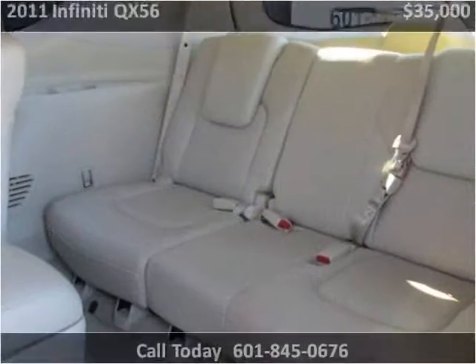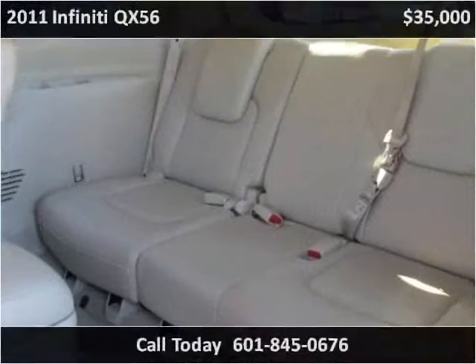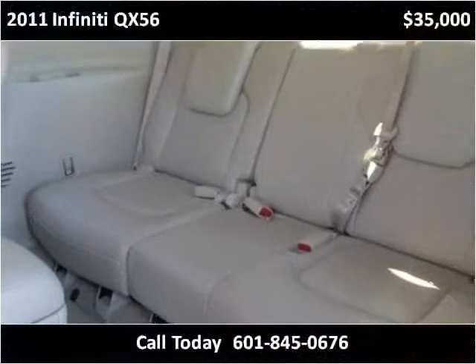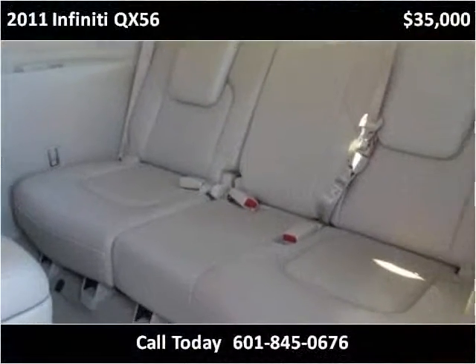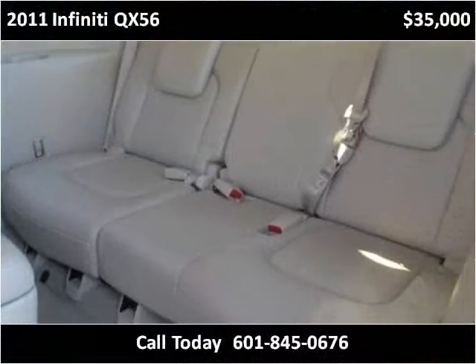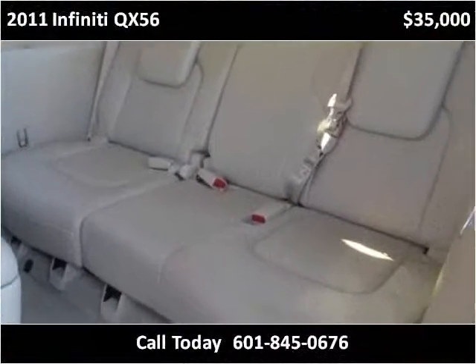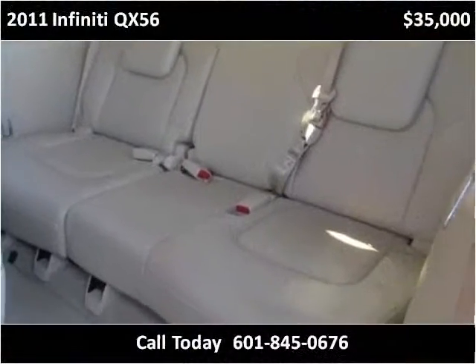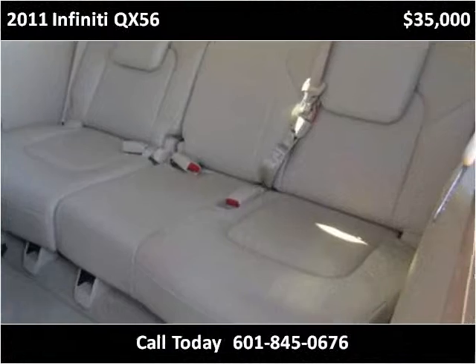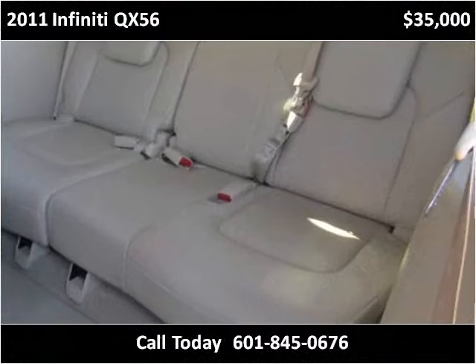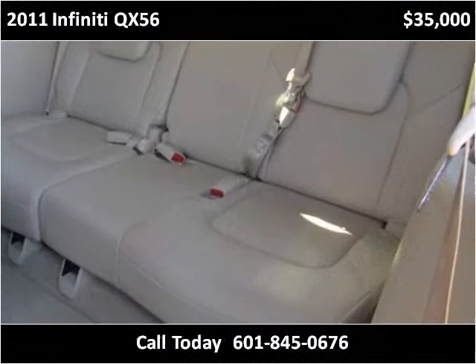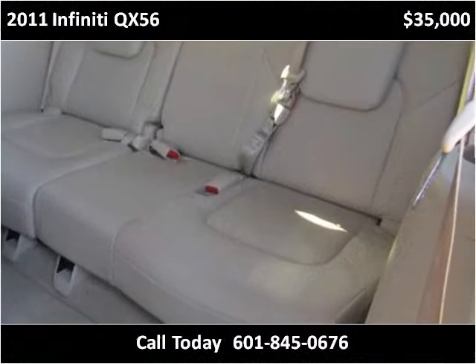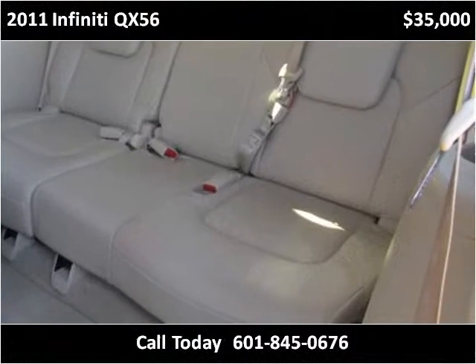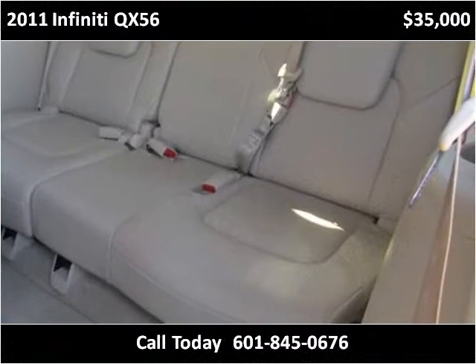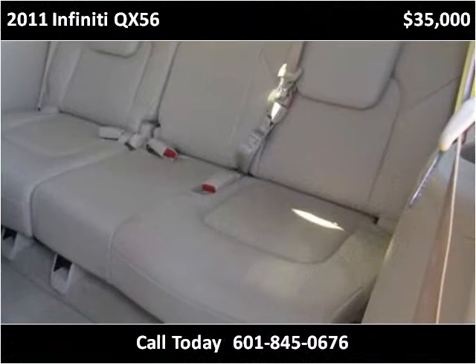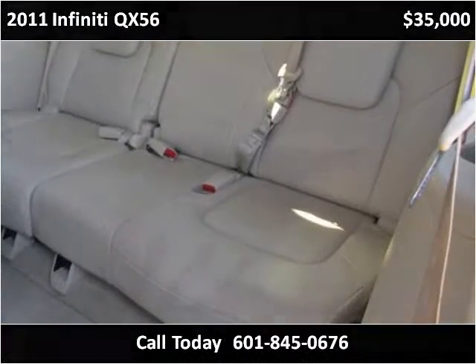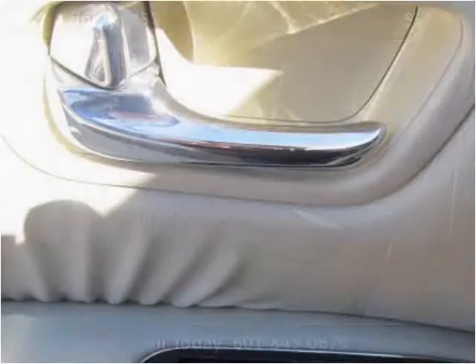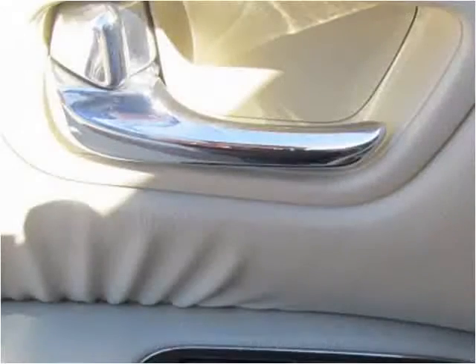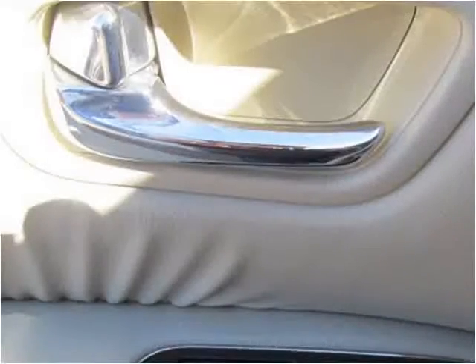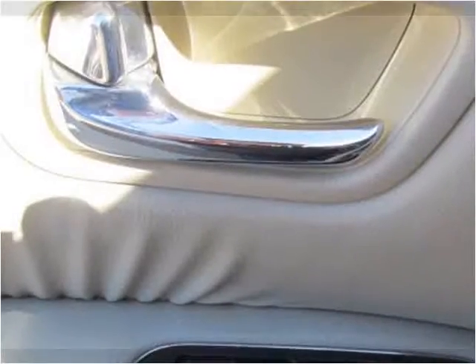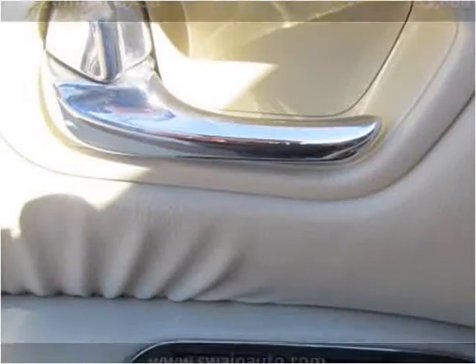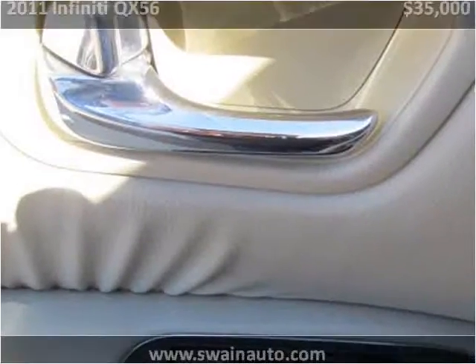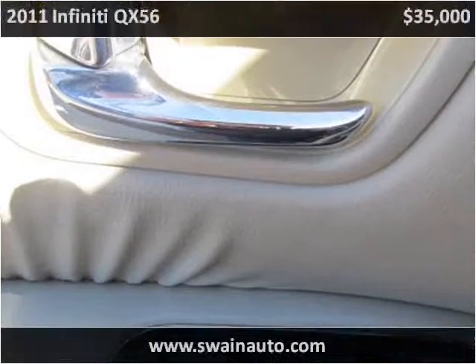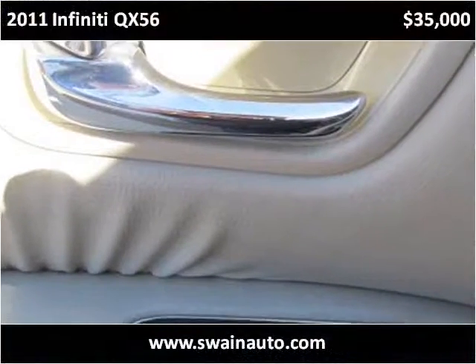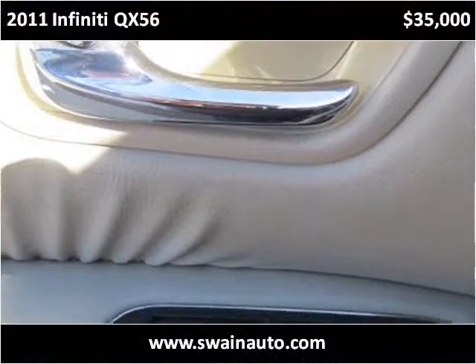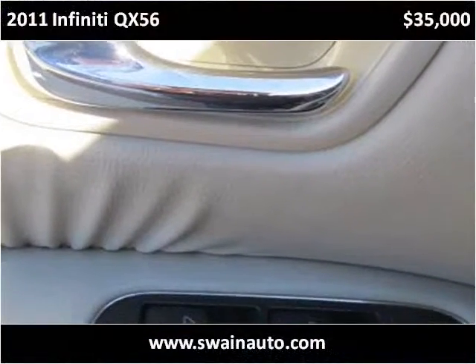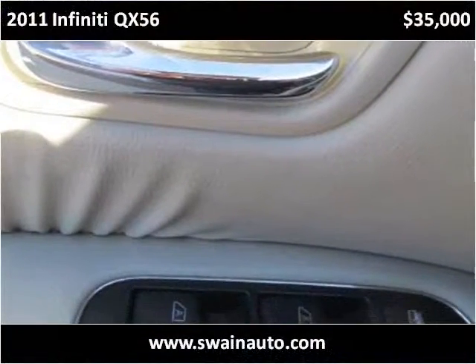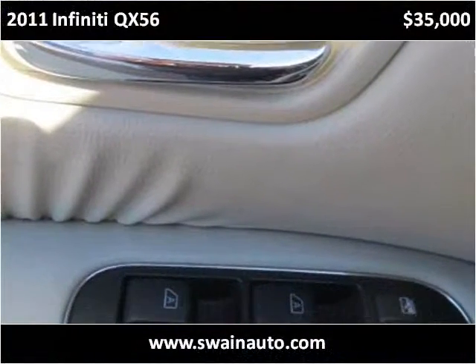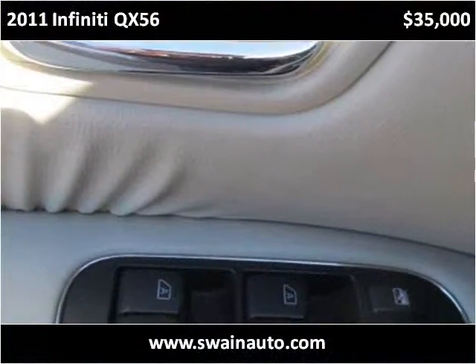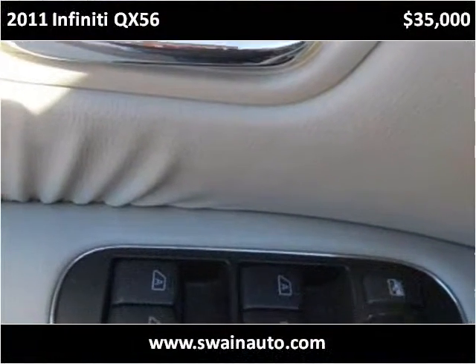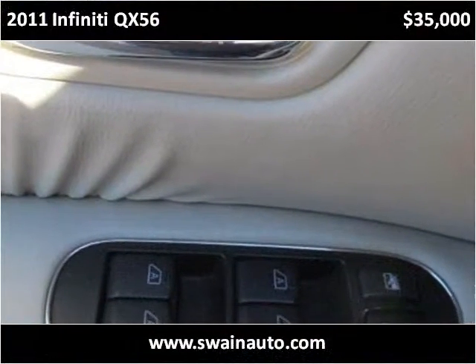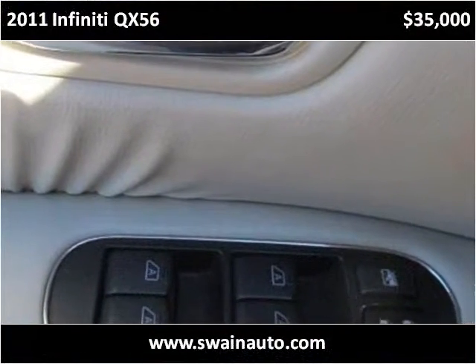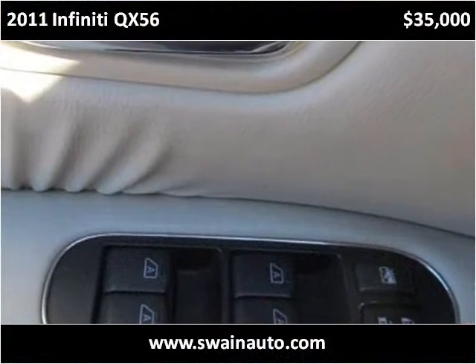This vehicle comes in a wide variety of configurations. It has a large factory-installed package and can be used as a versatile platform.